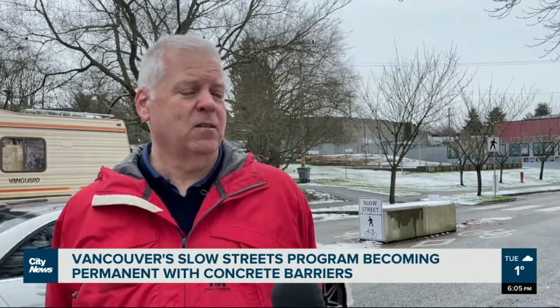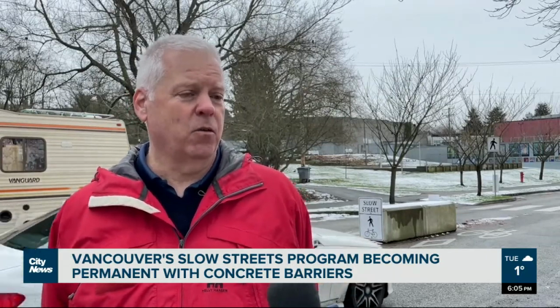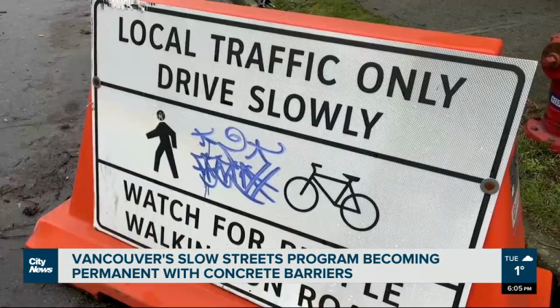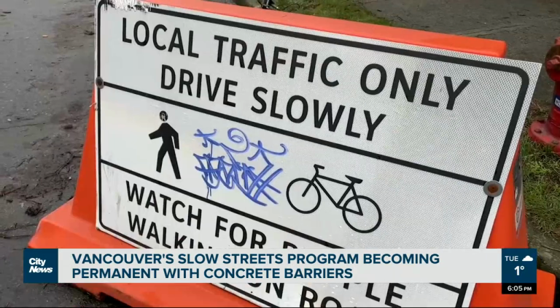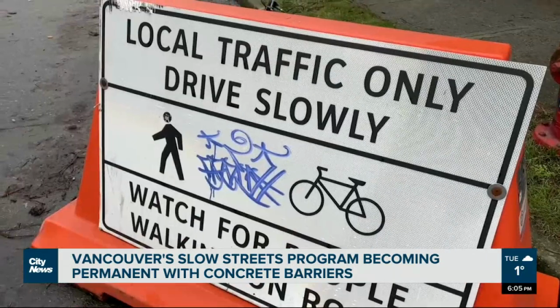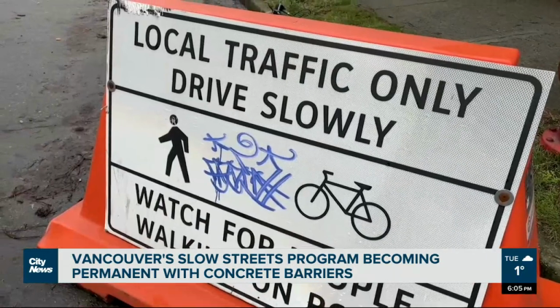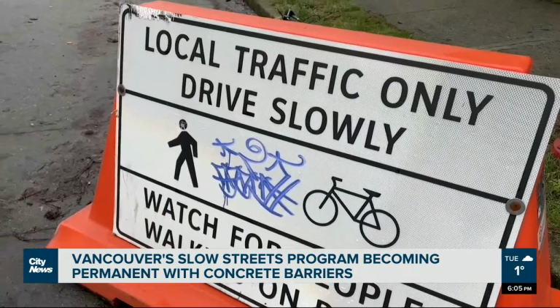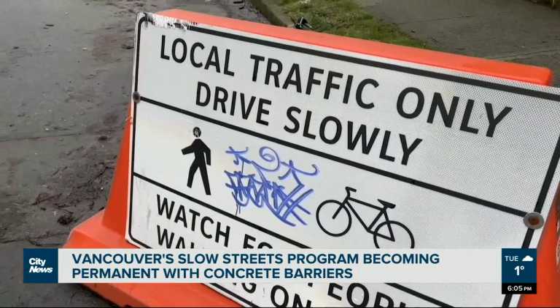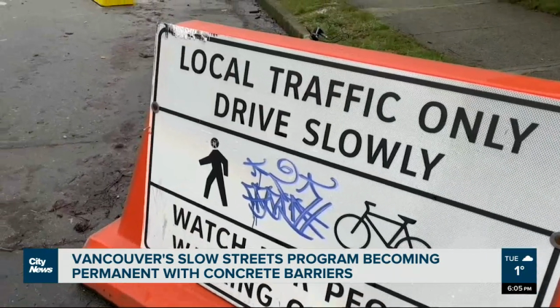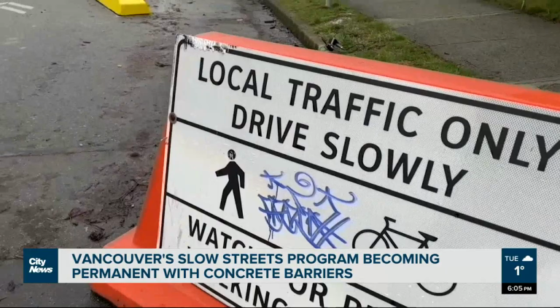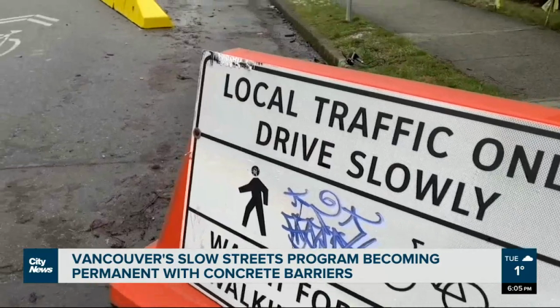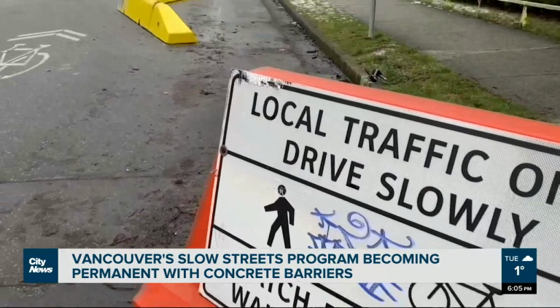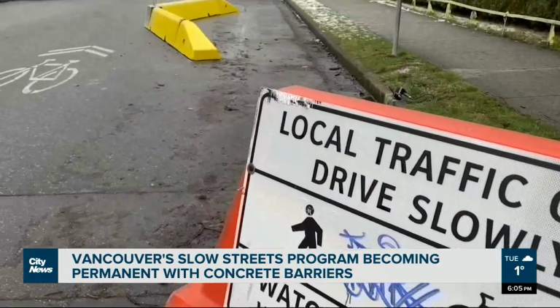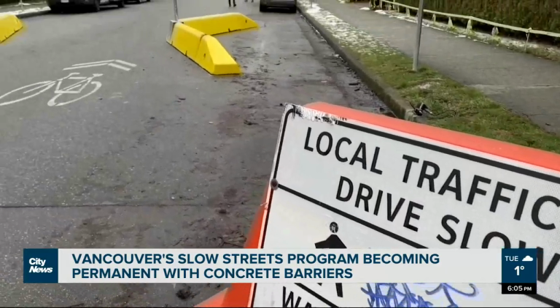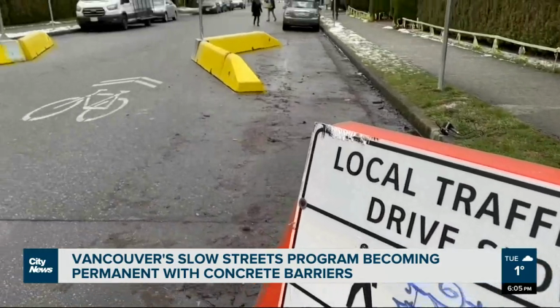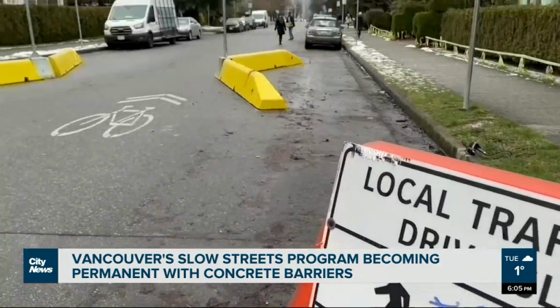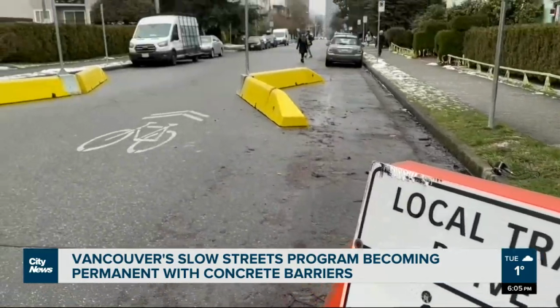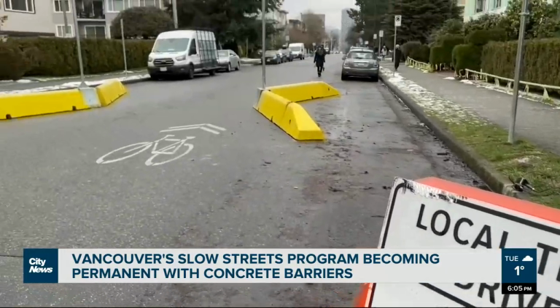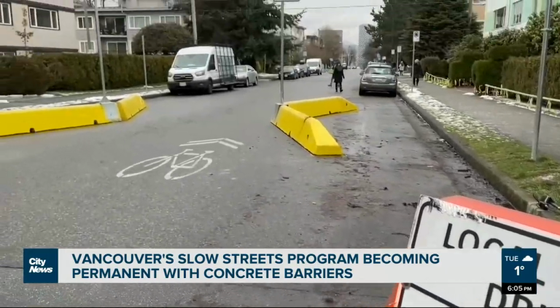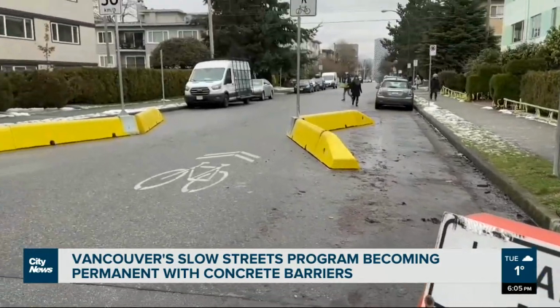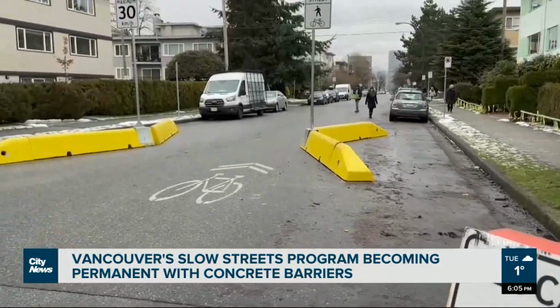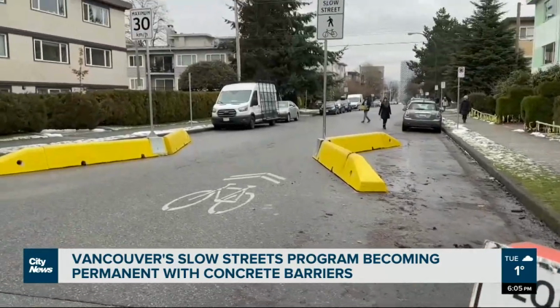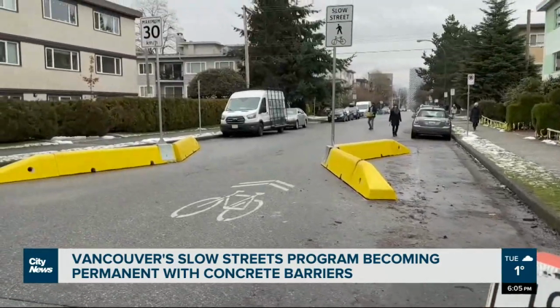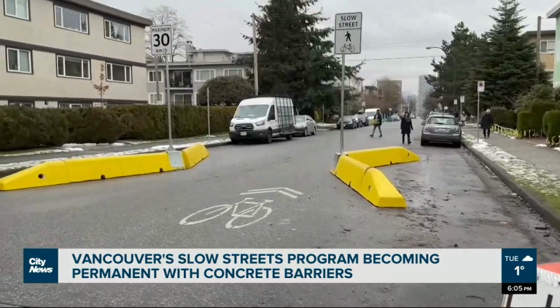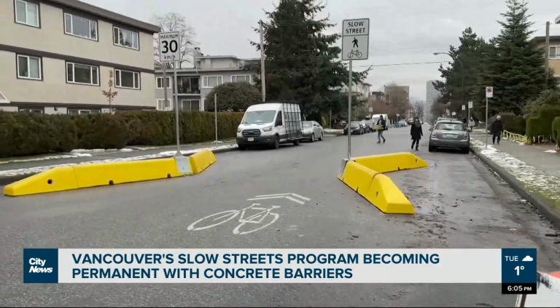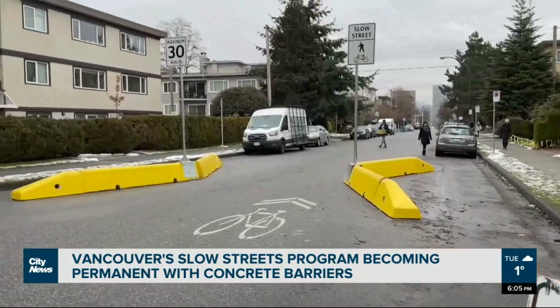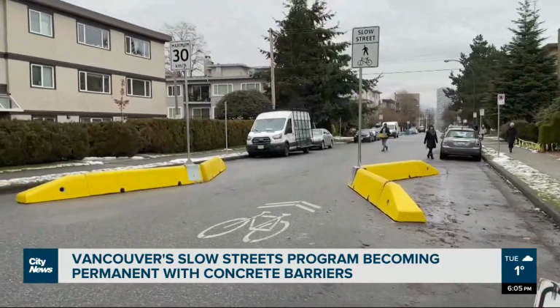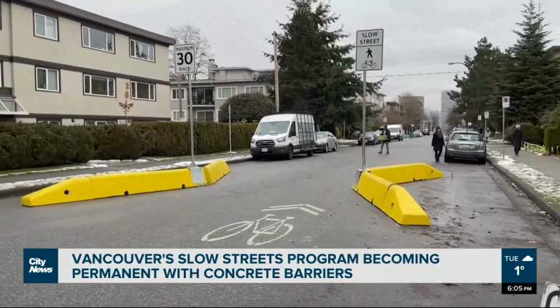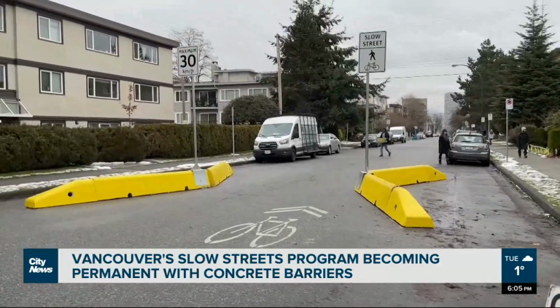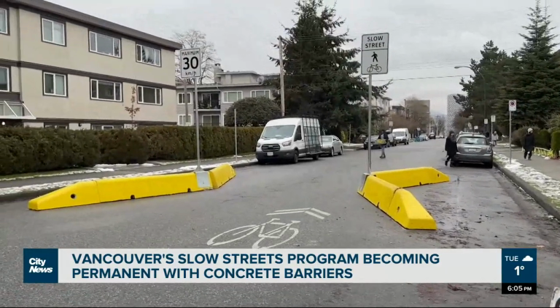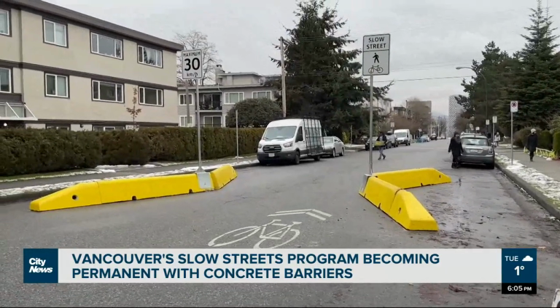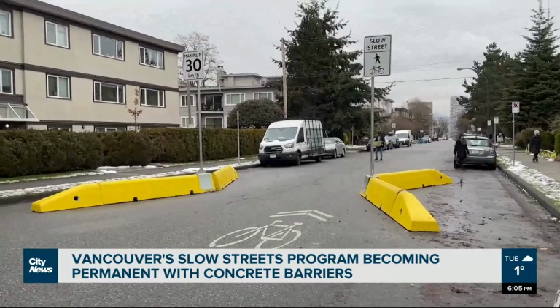The routes they're doing this on aren't every route within the city. These are on routes that we have known problems with vehicles speeding.